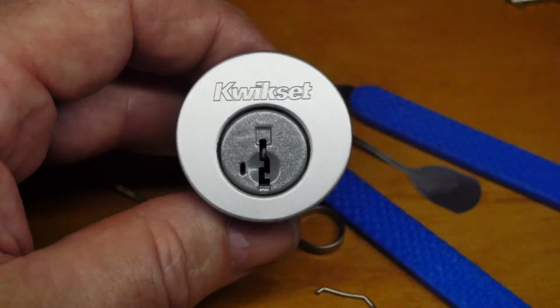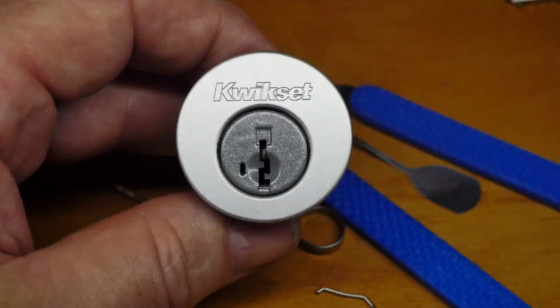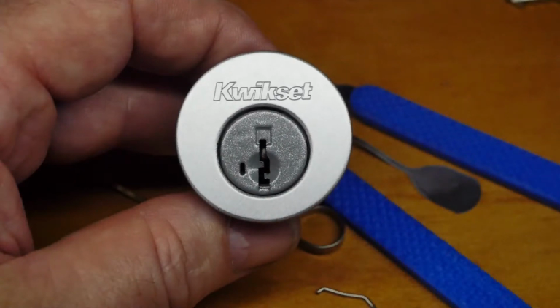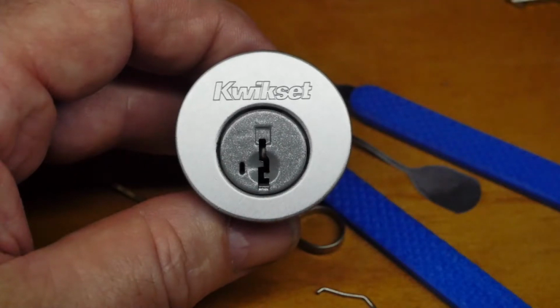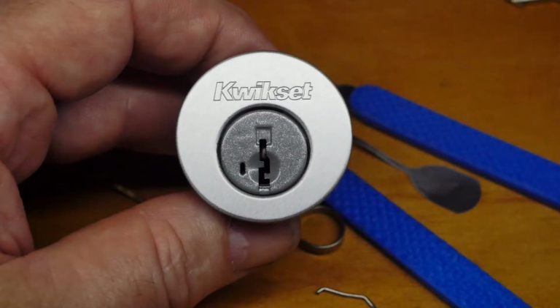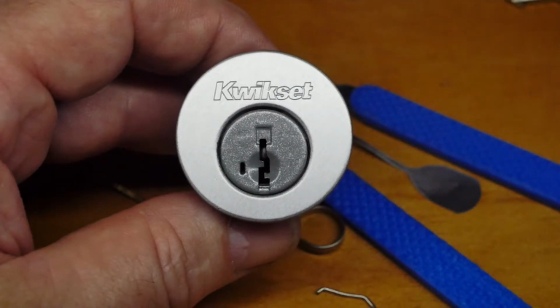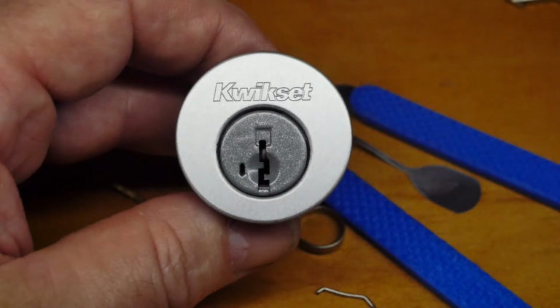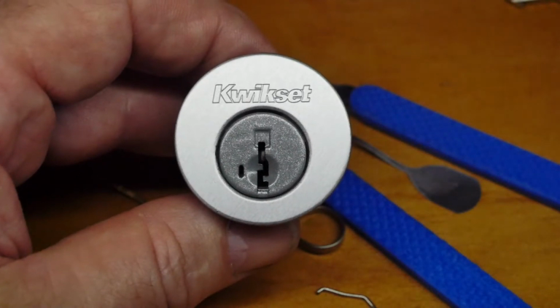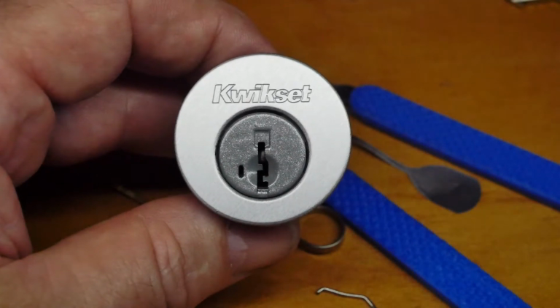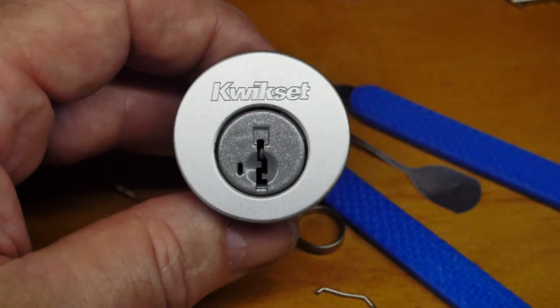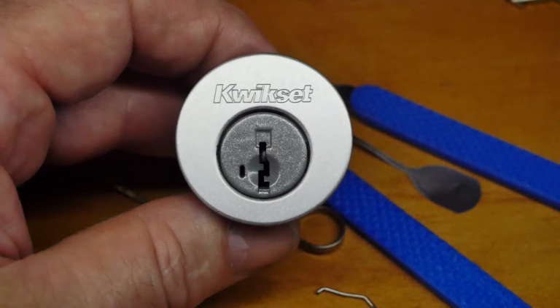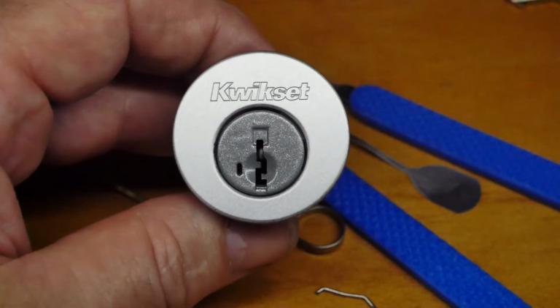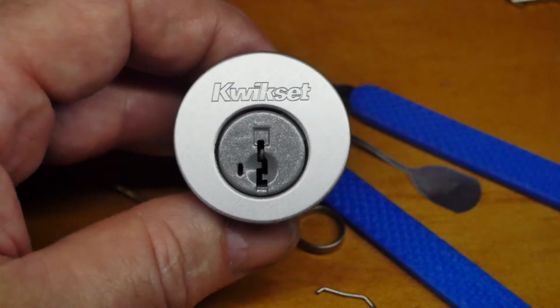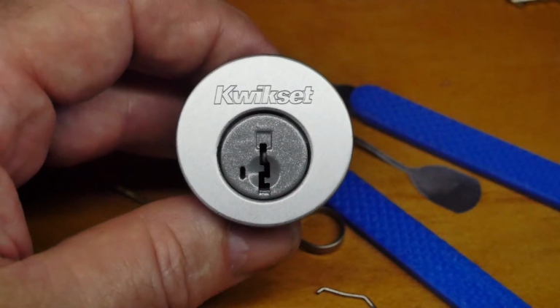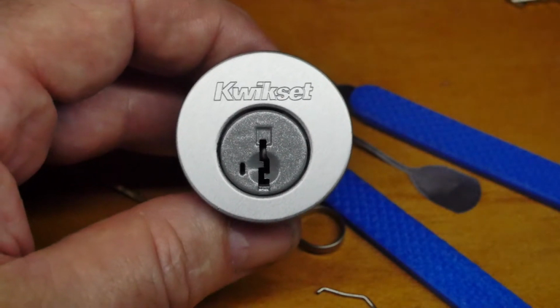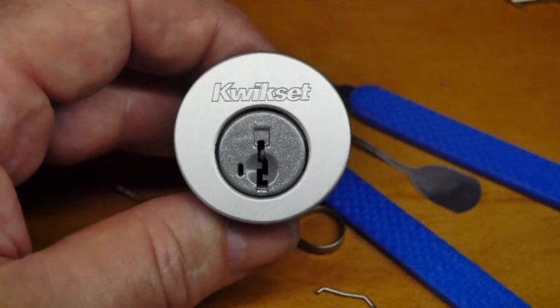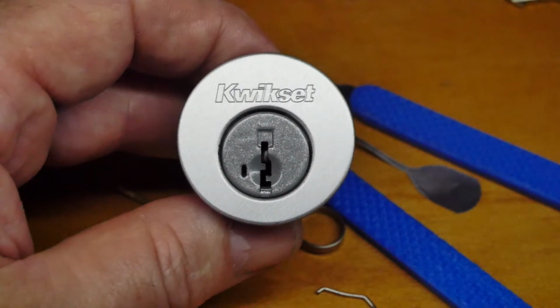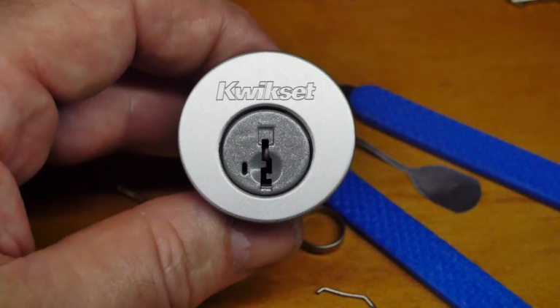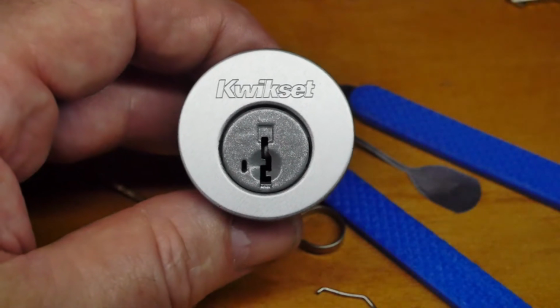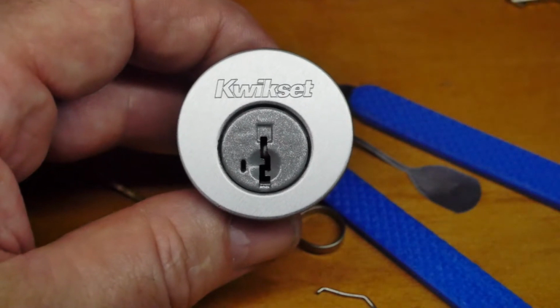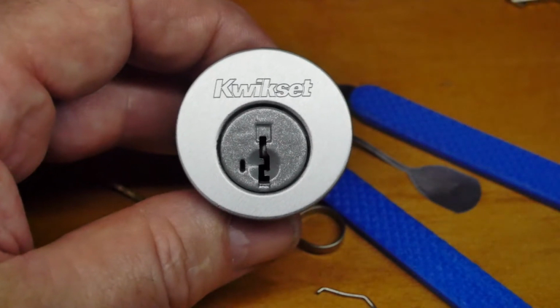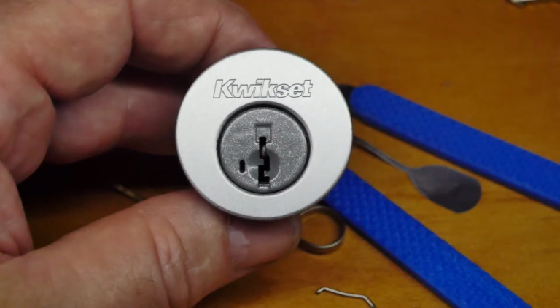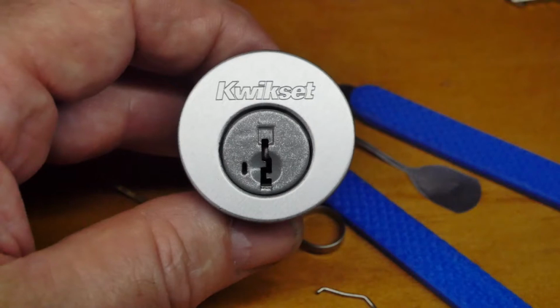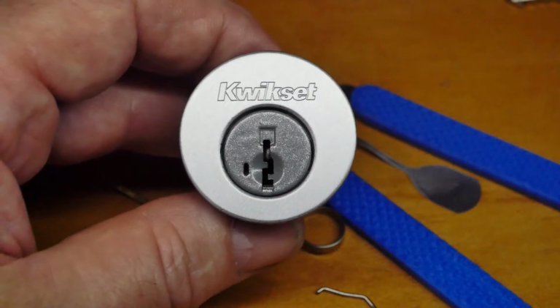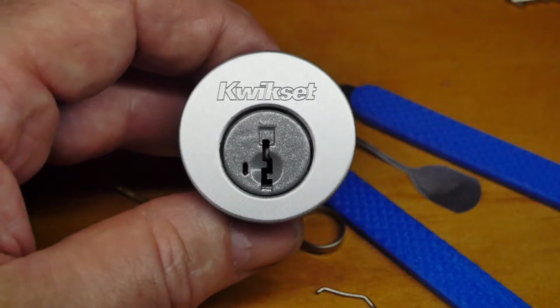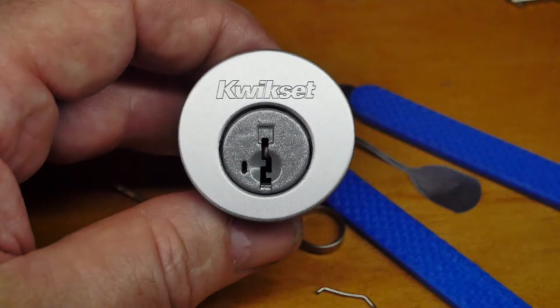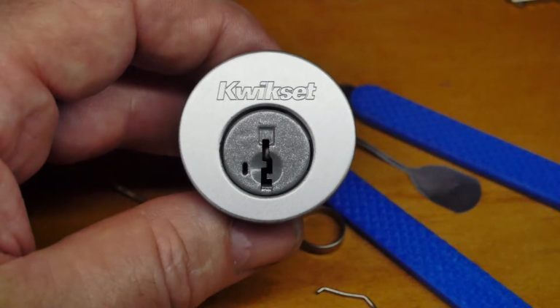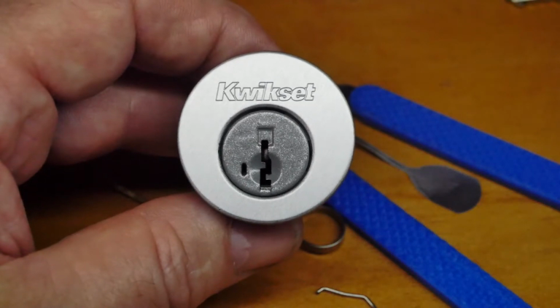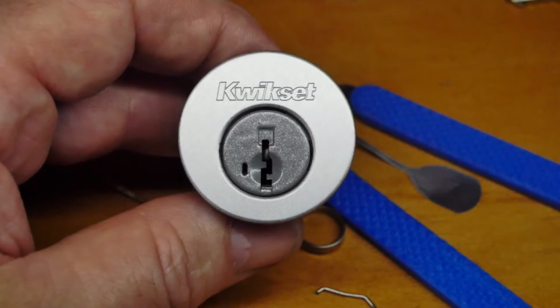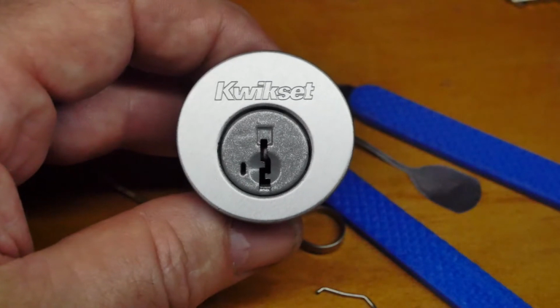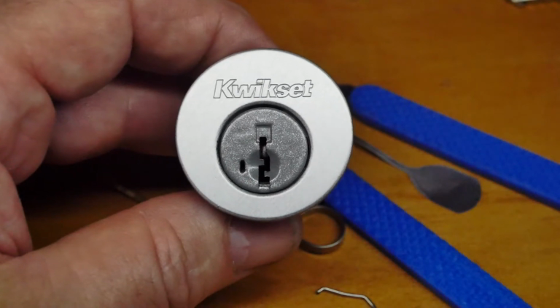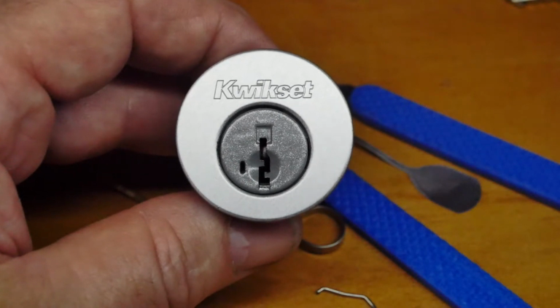G'day, this is Rewan. Today we're going to look at the Kwikset SmartKey Gen 3.